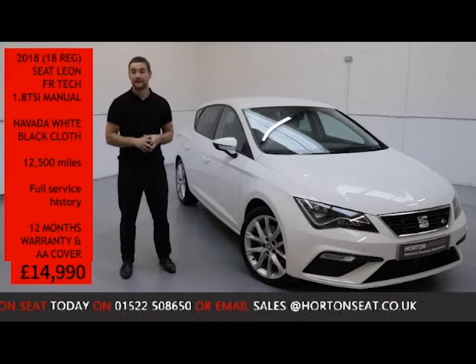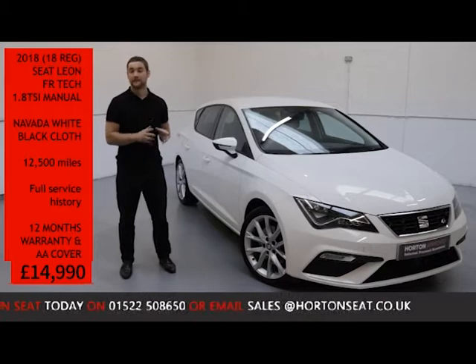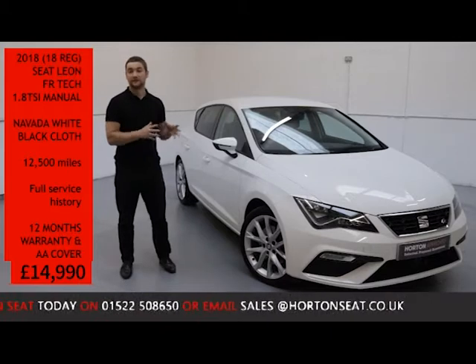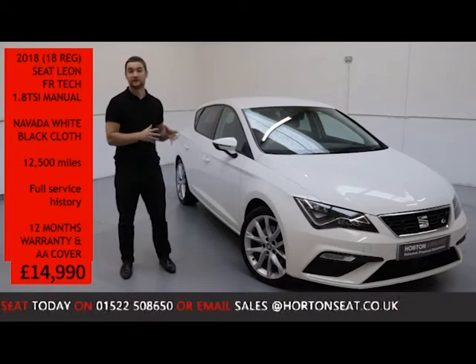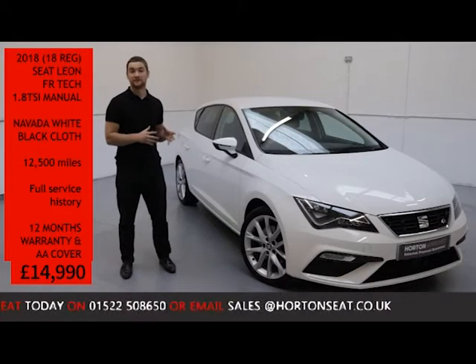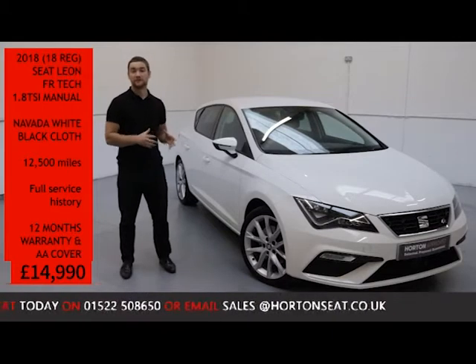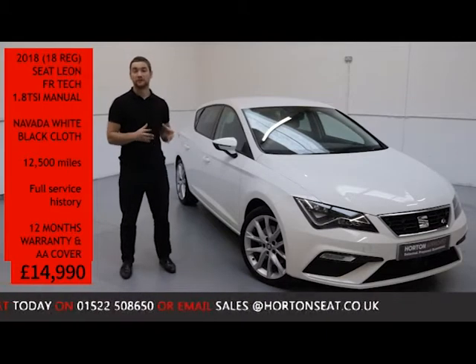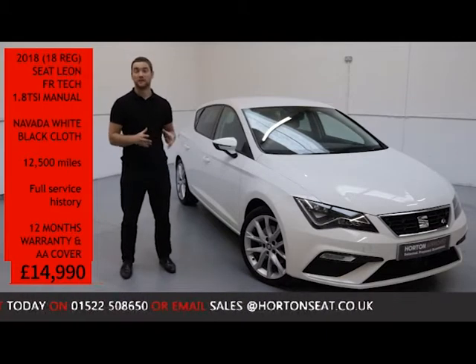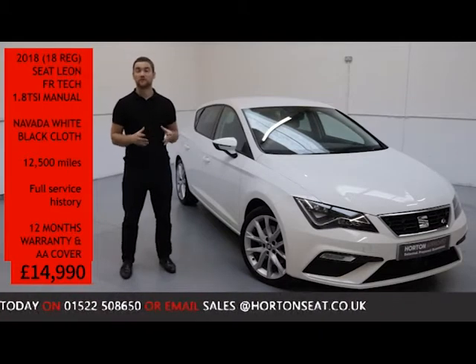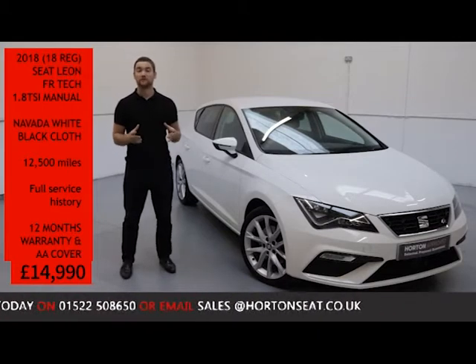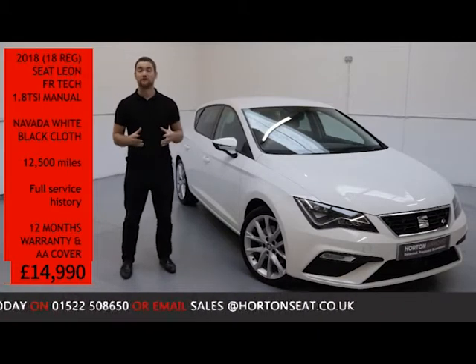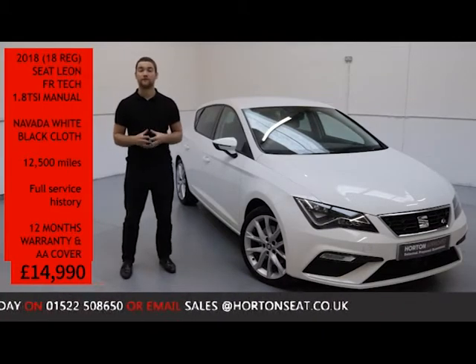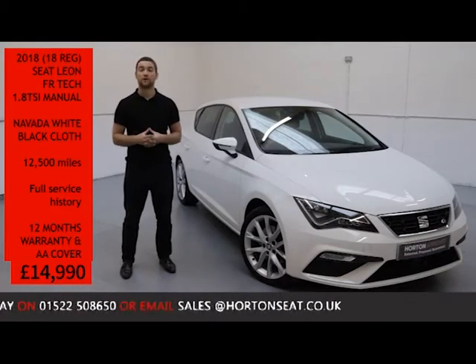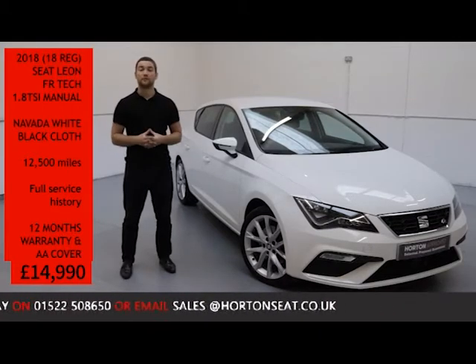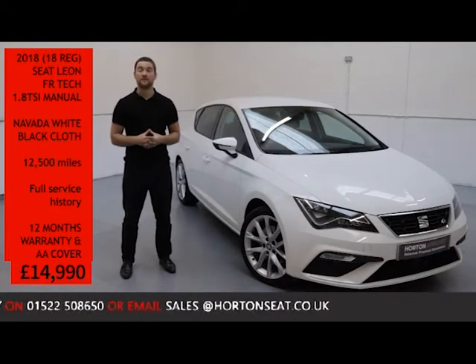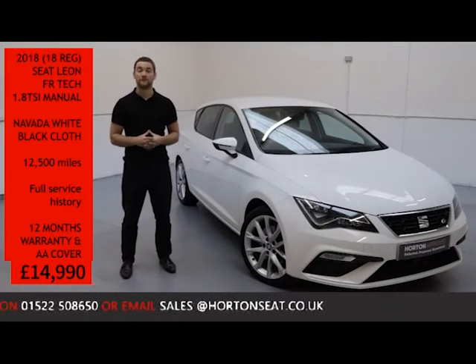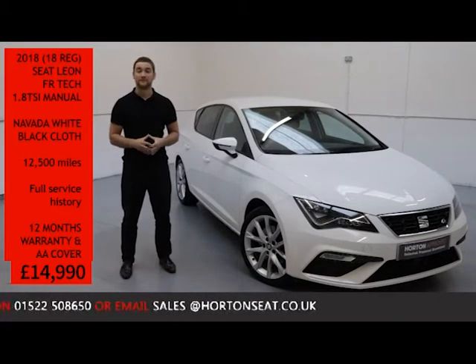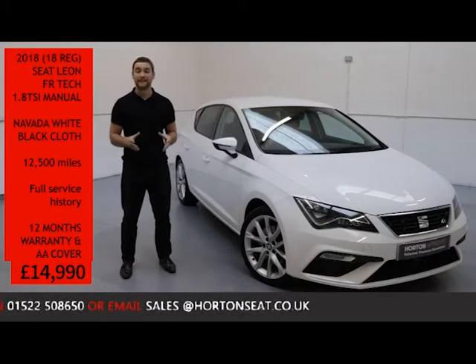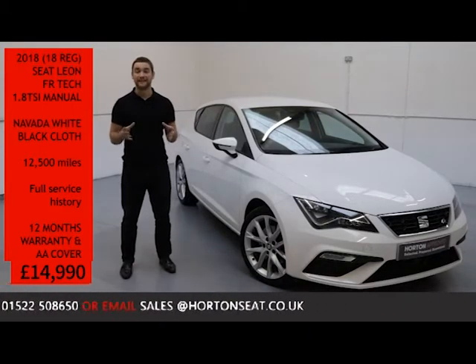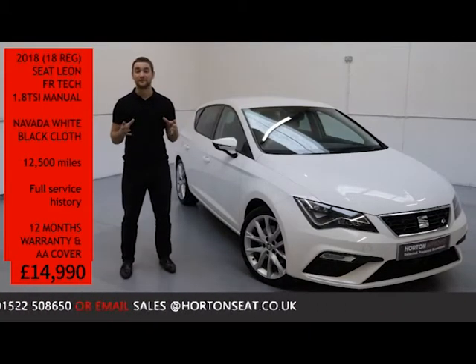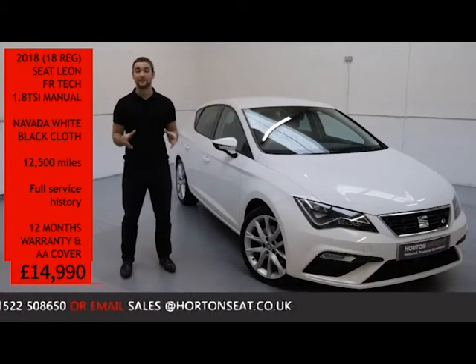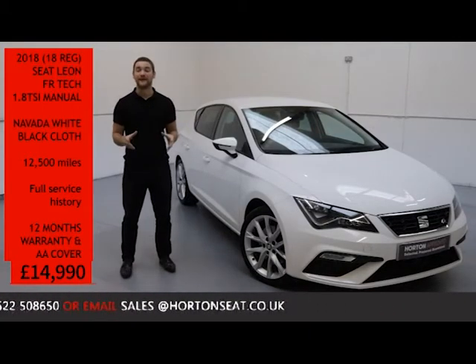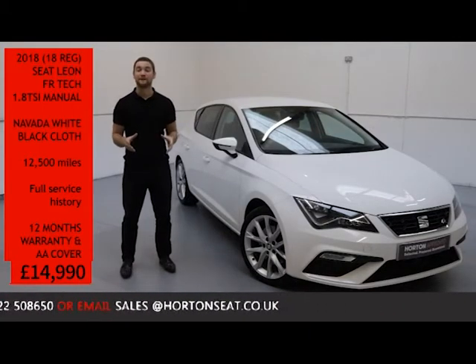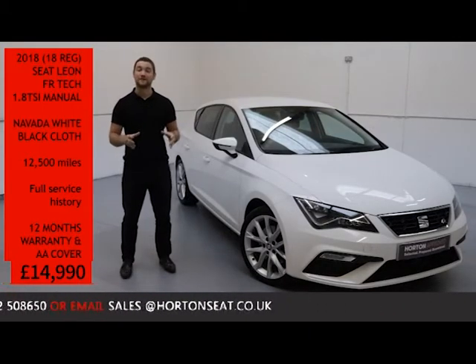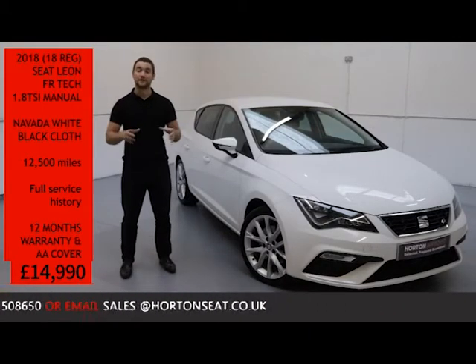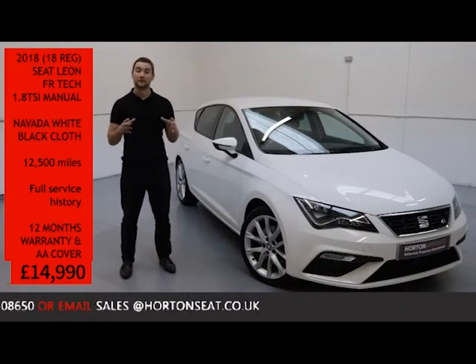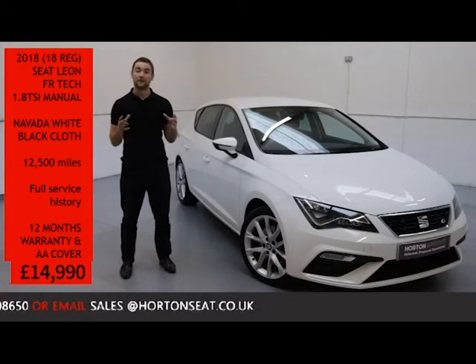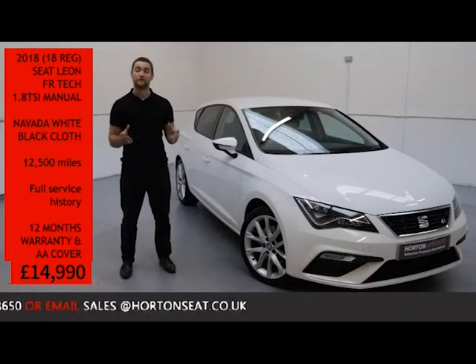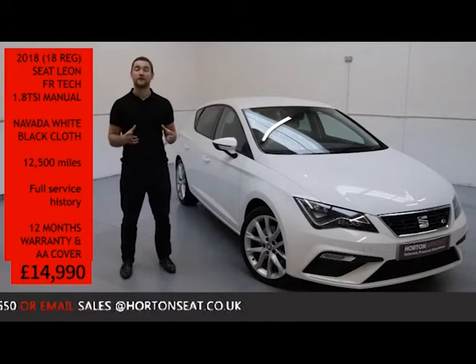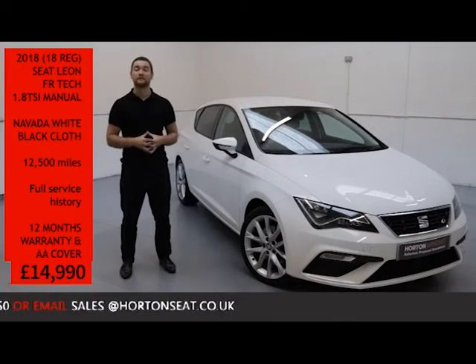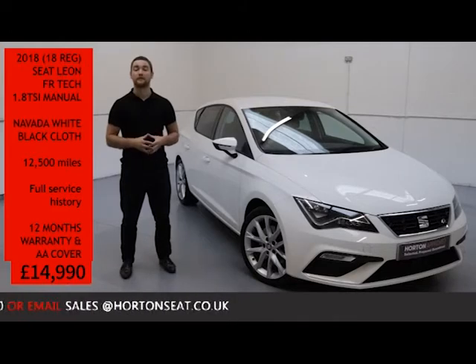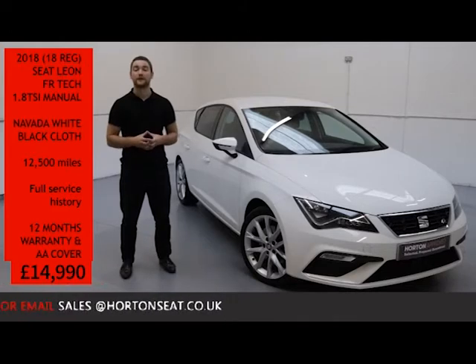The vehicle comes complete with a 12-month comprehensive warranty, including breakdown cover for the full year.